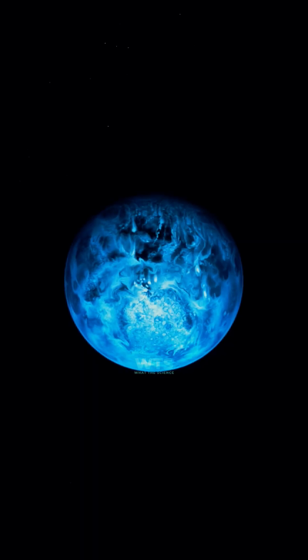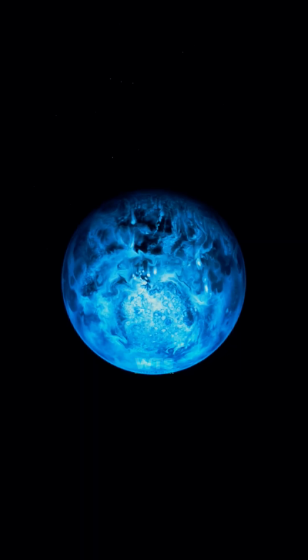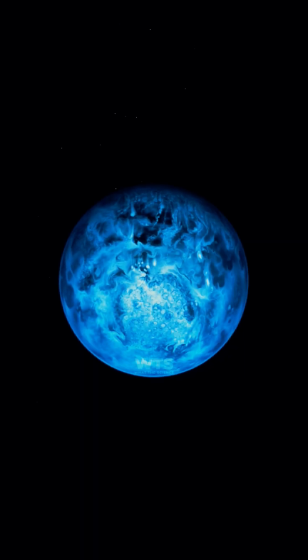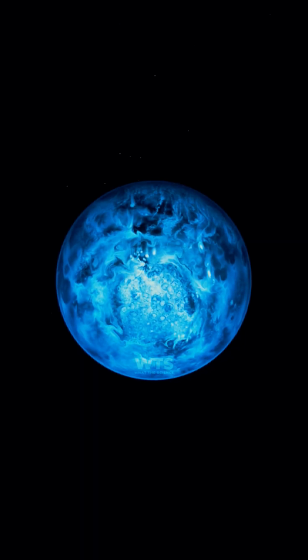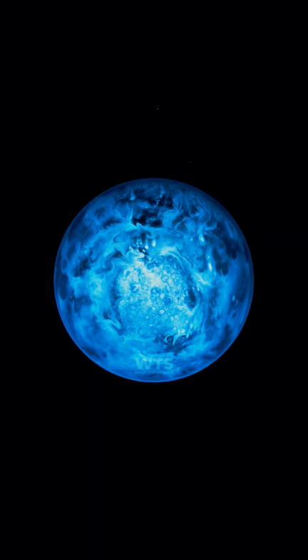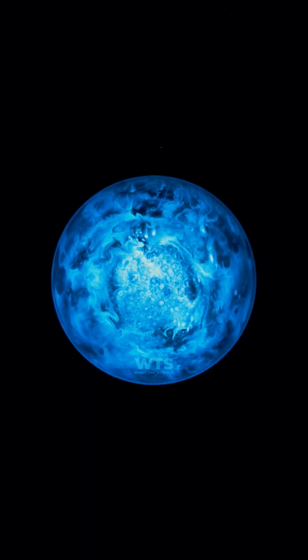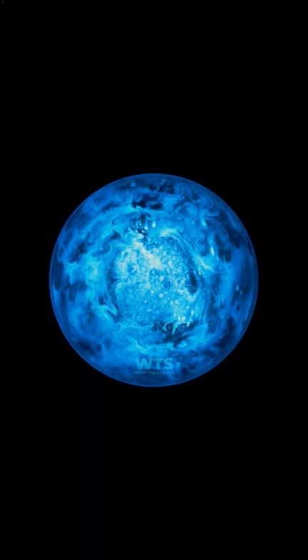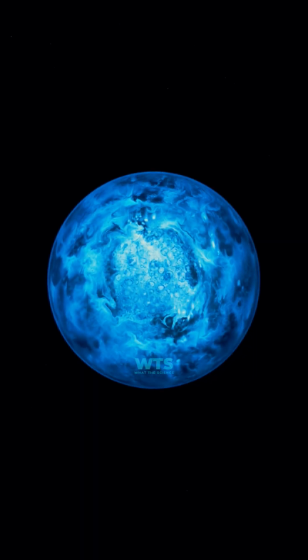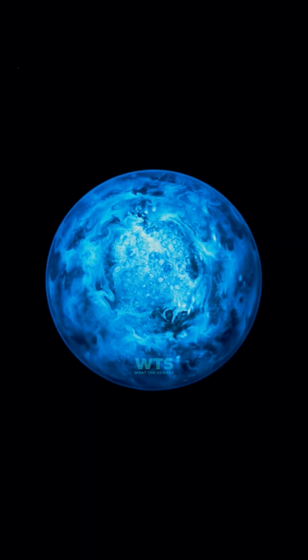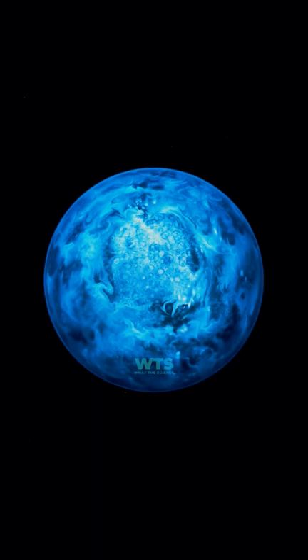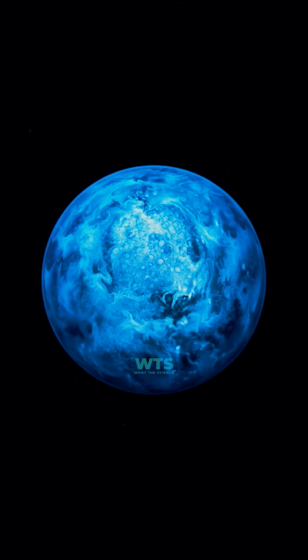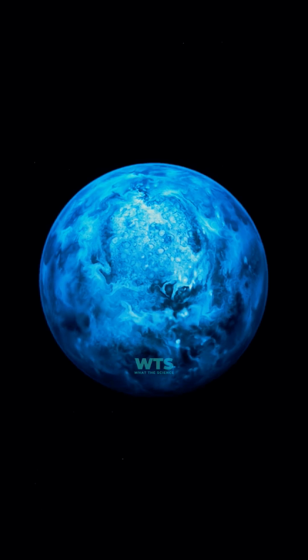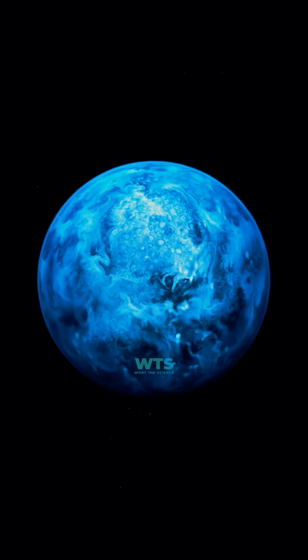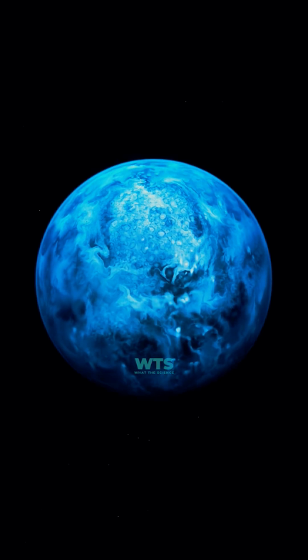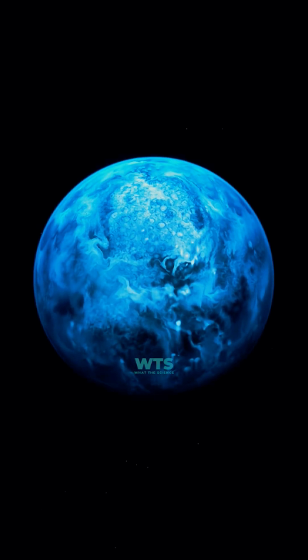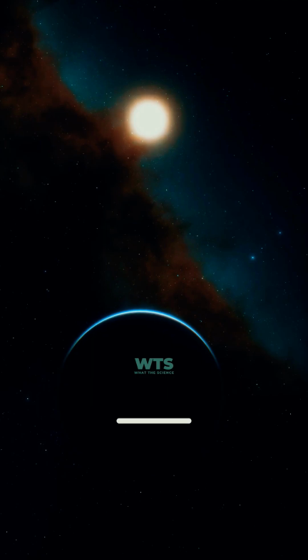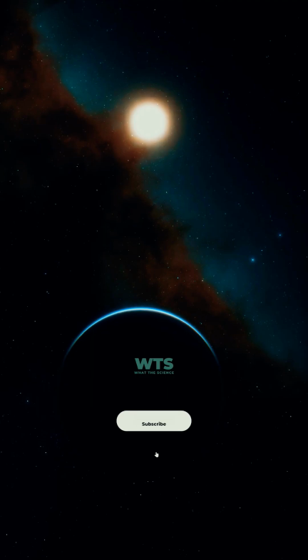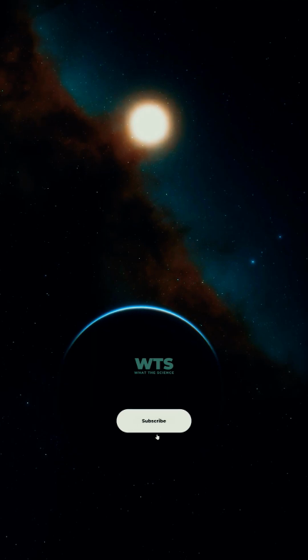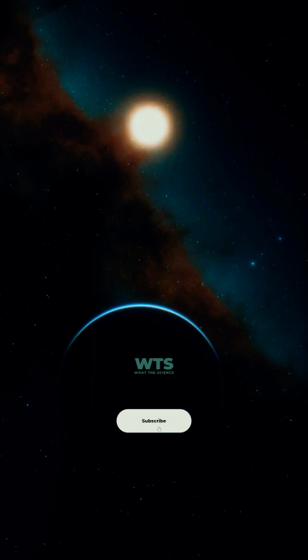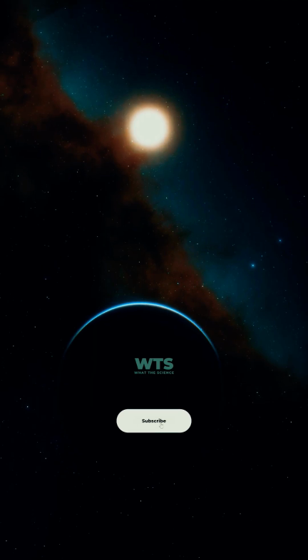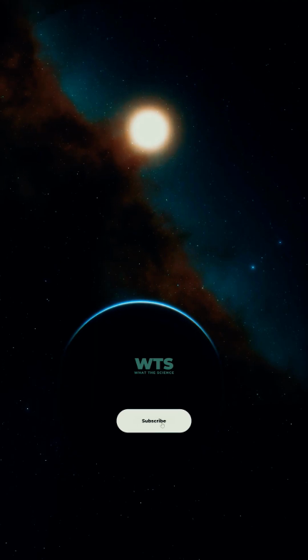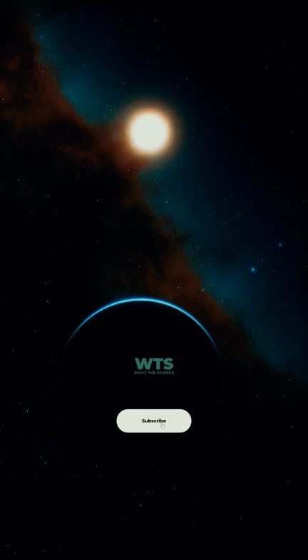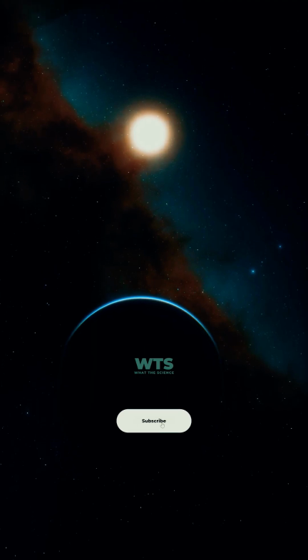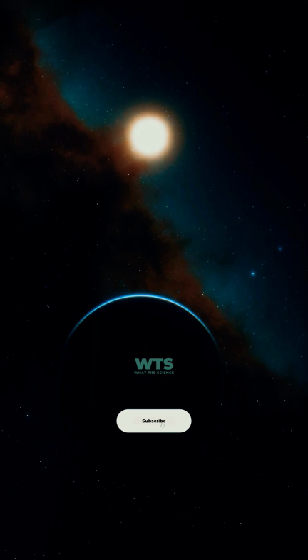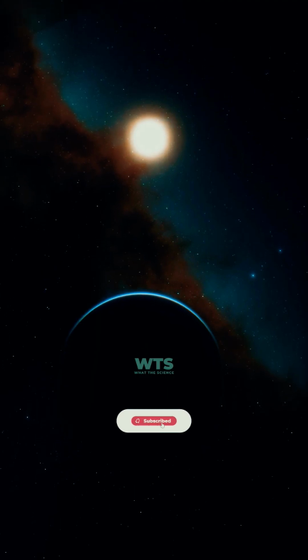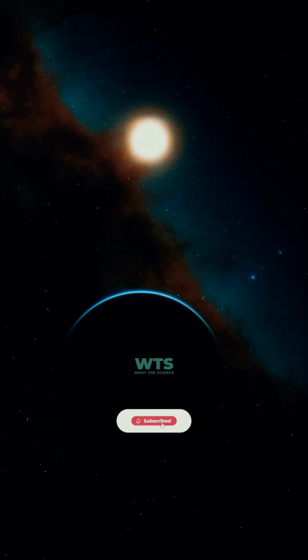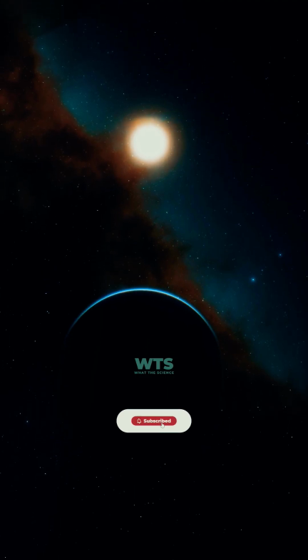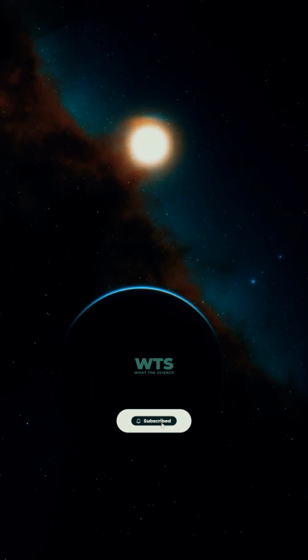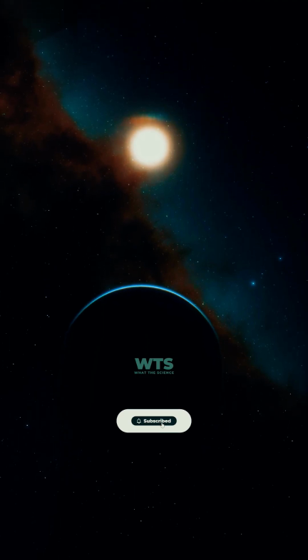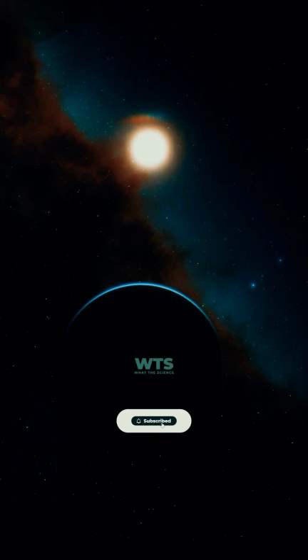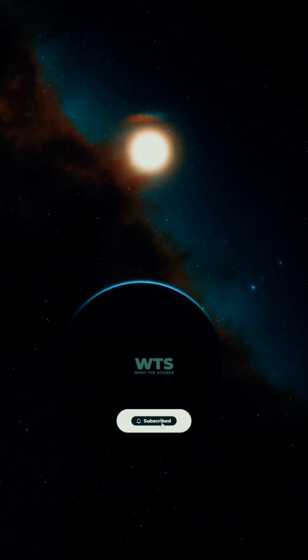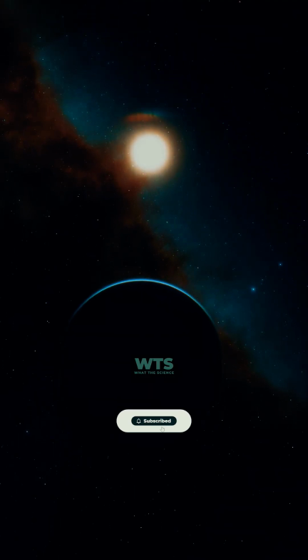What's the most extreme exoplanet you've heard of? Comment below and subscribe for more Alien Worlds.